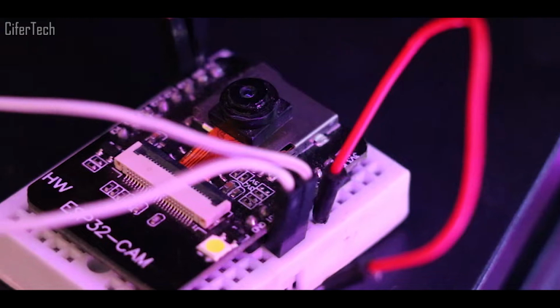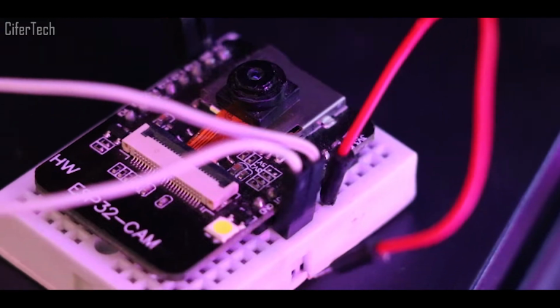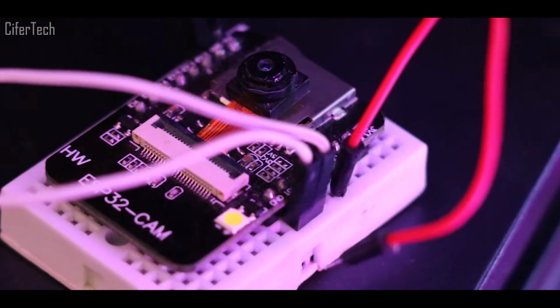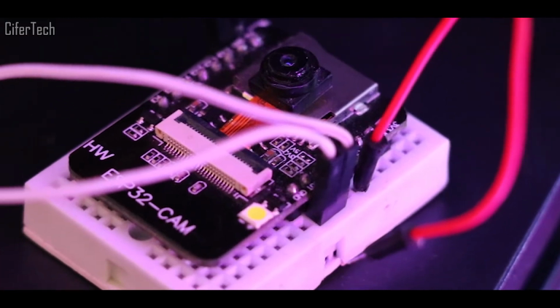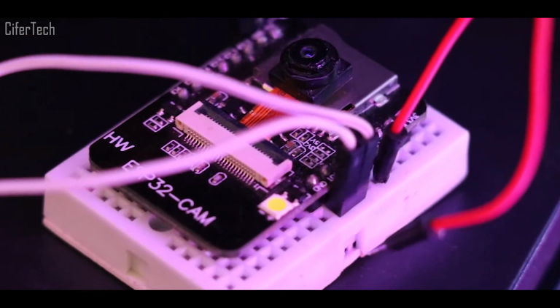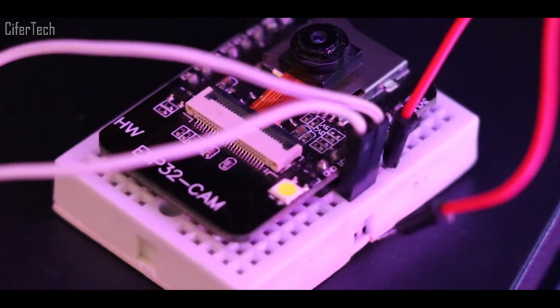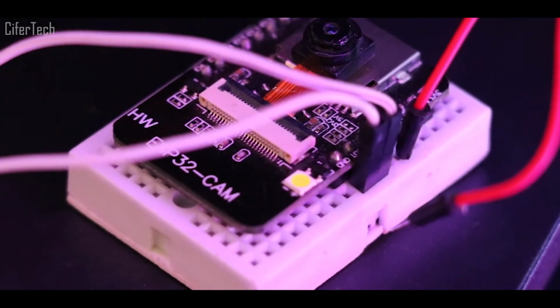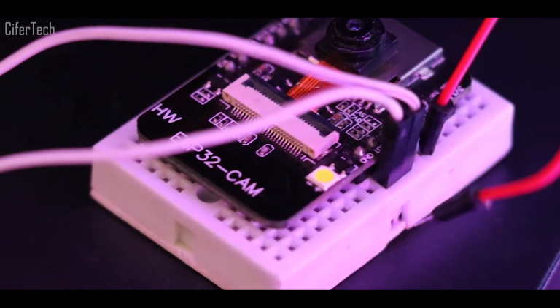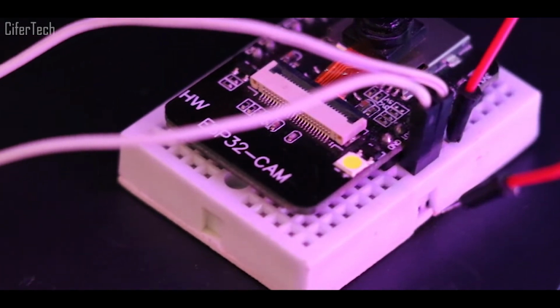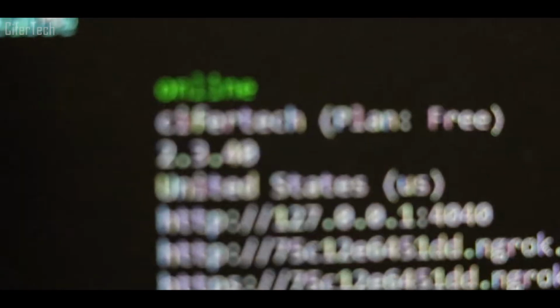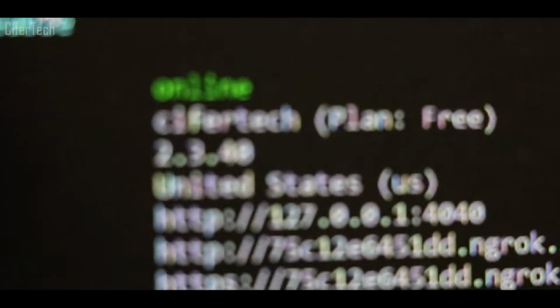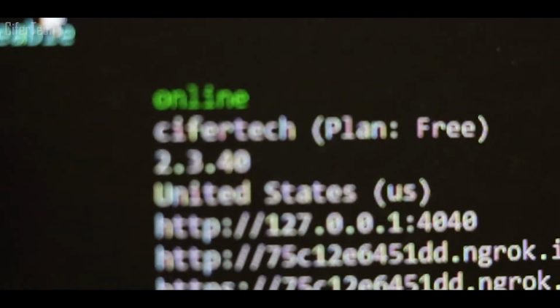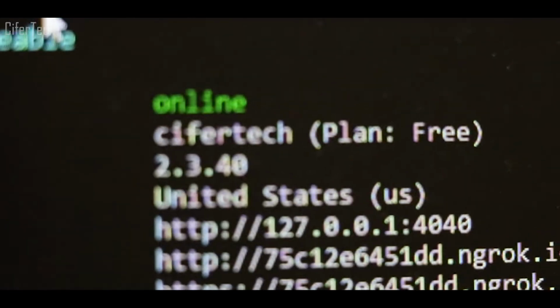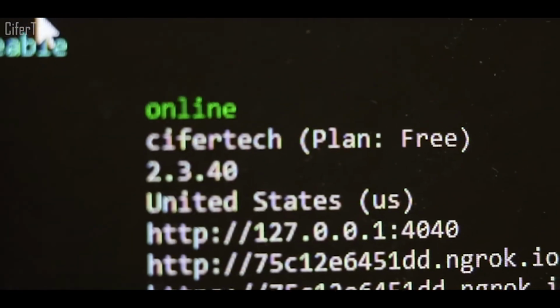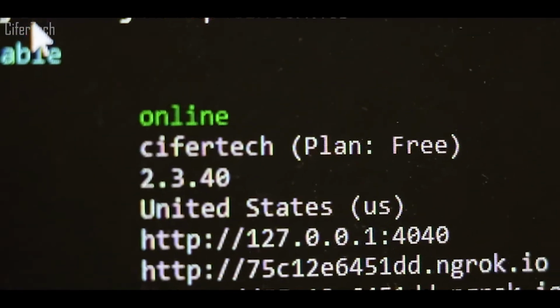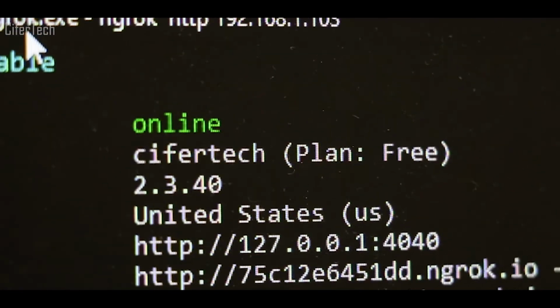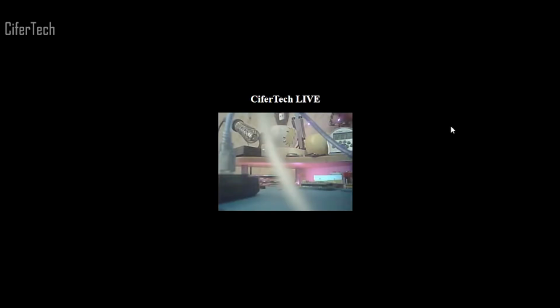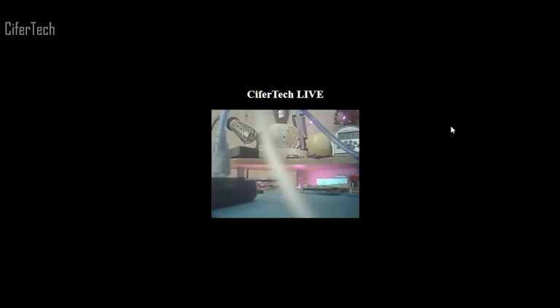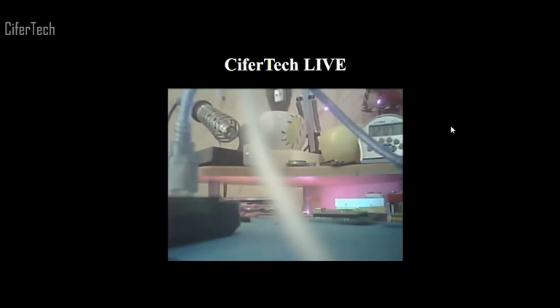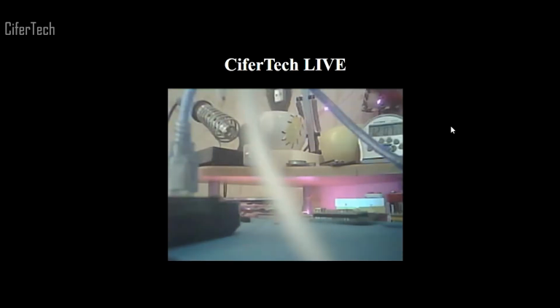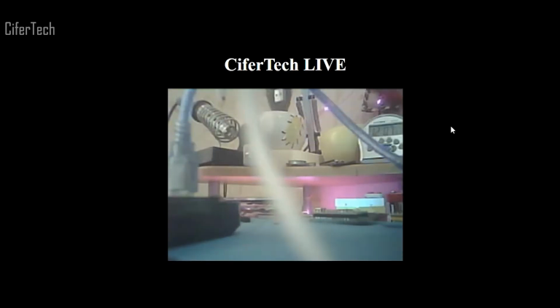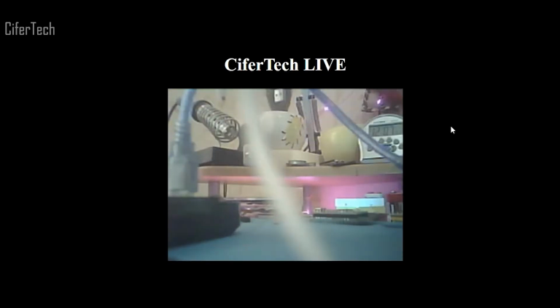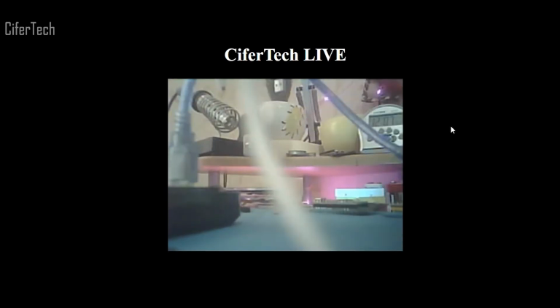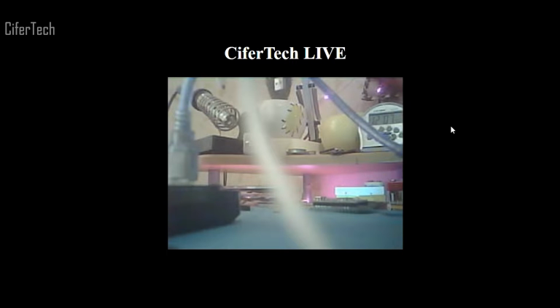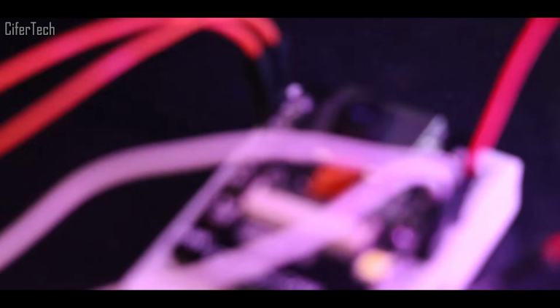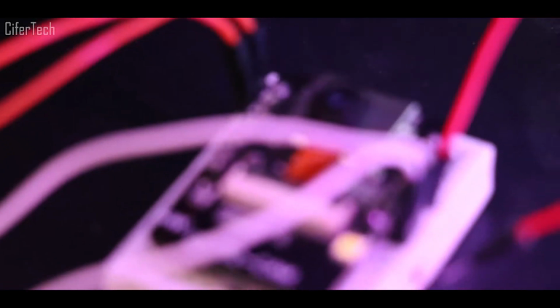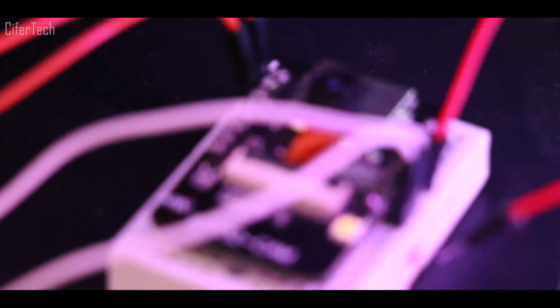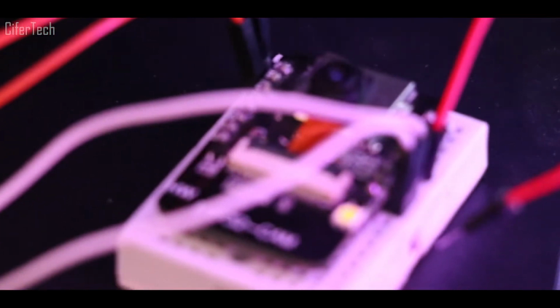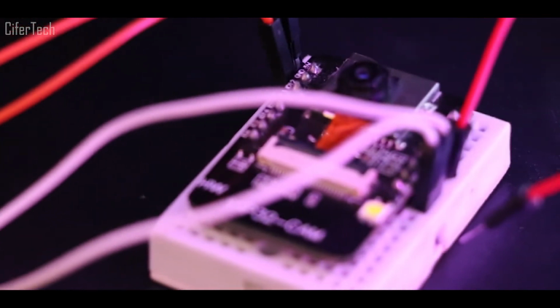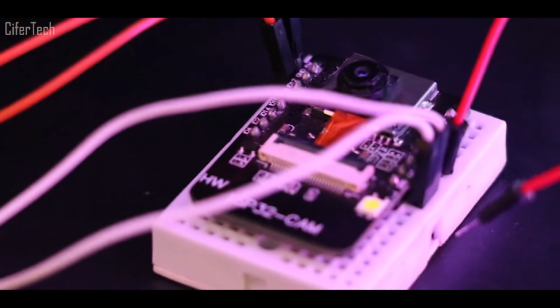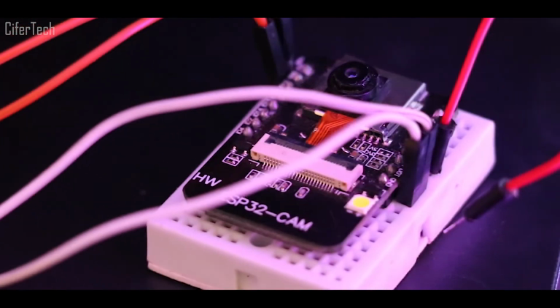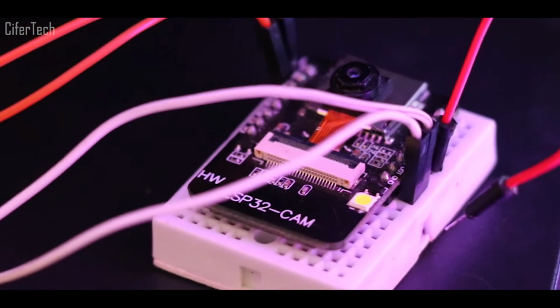What's up guys, in this tutorial we're going to build a security camera which you can access anywhere in the world. But first, let's hit the intro.